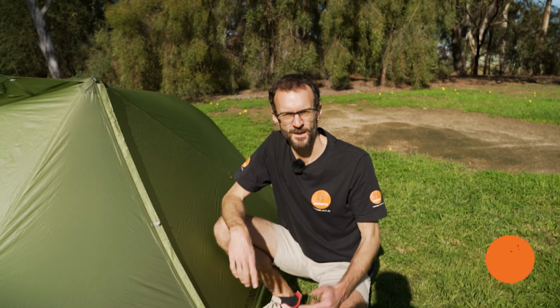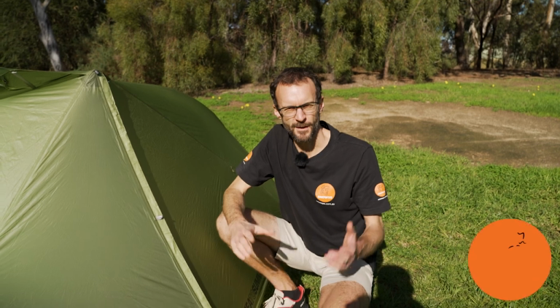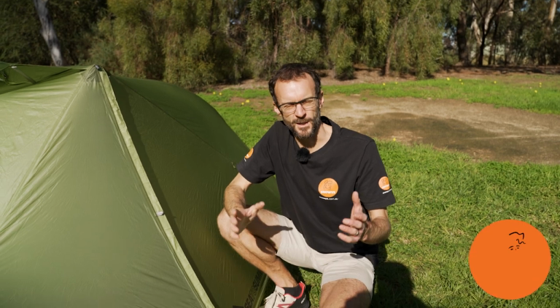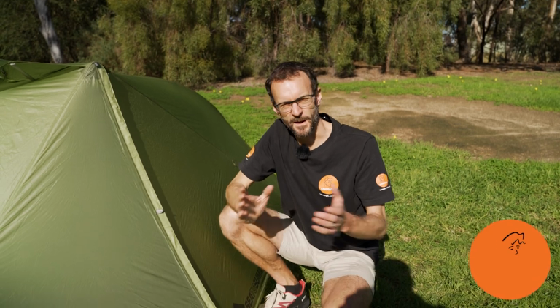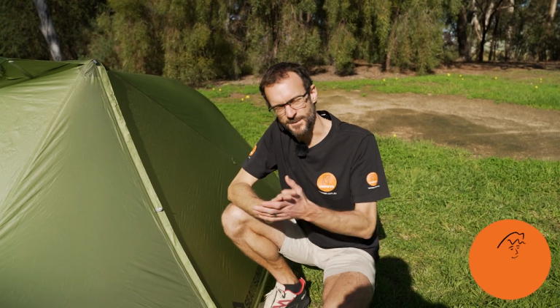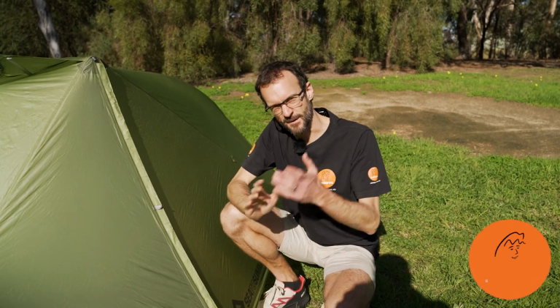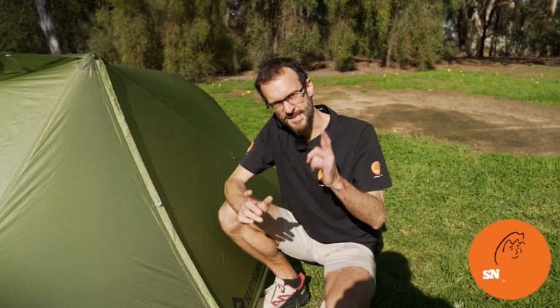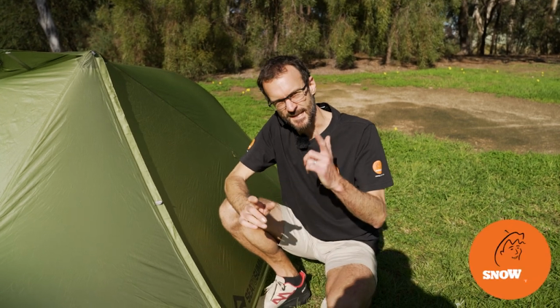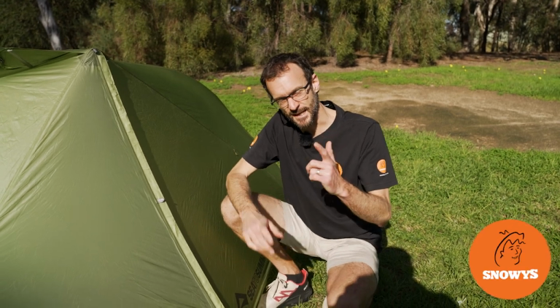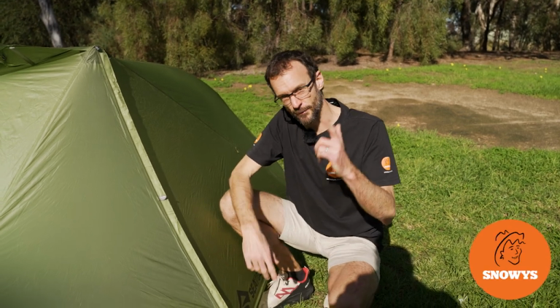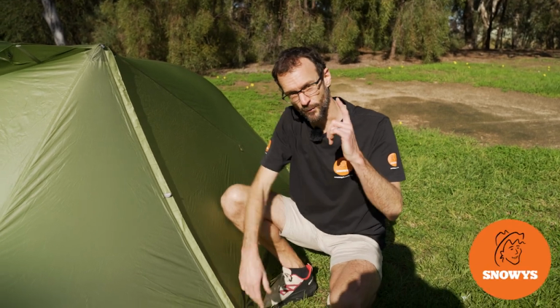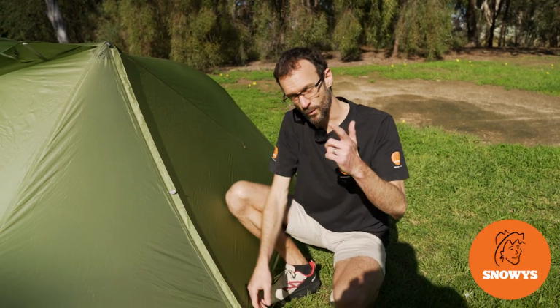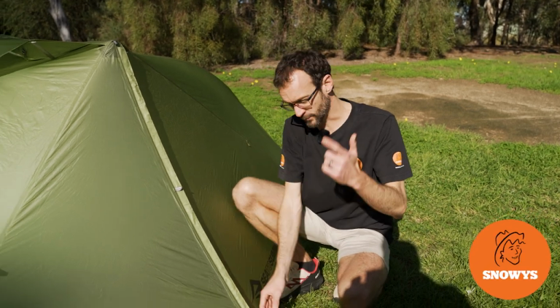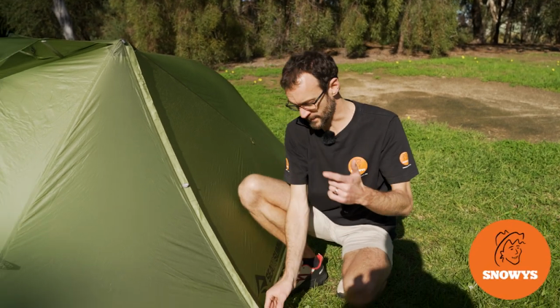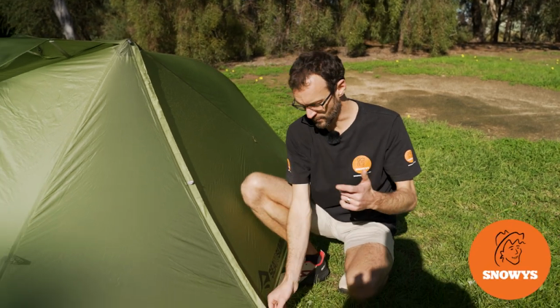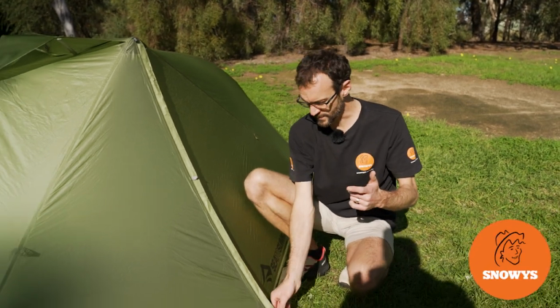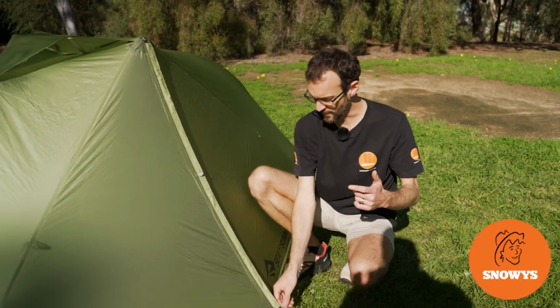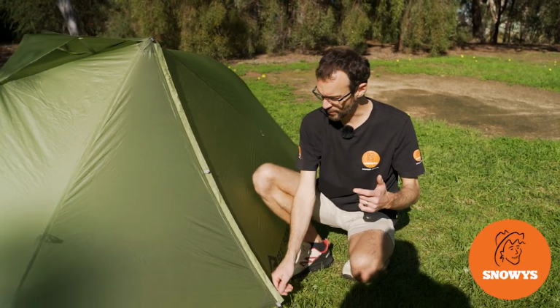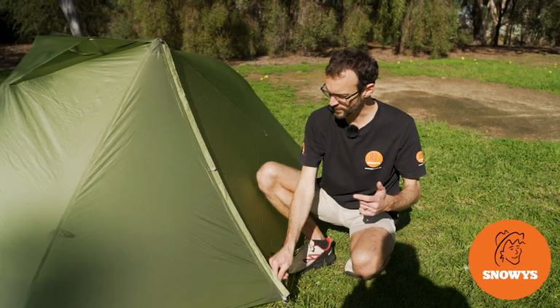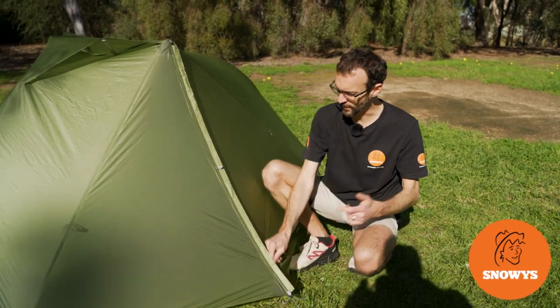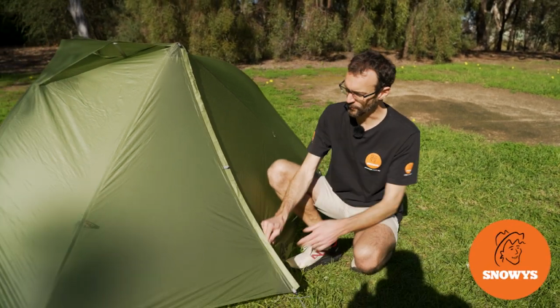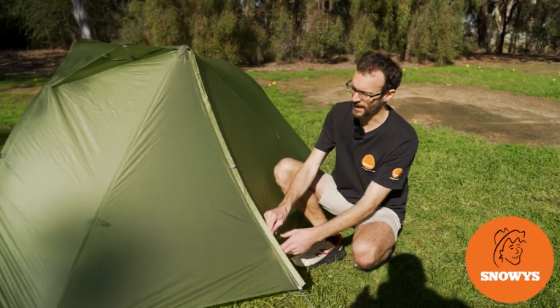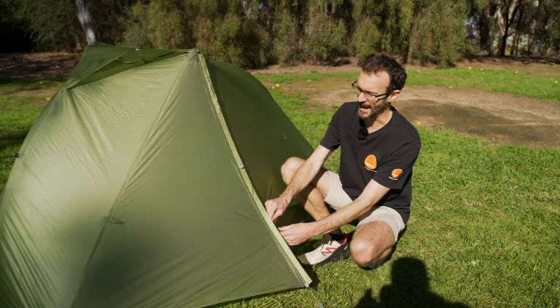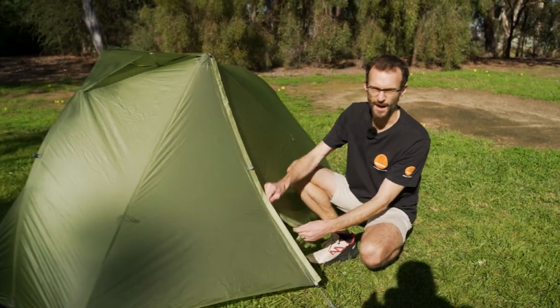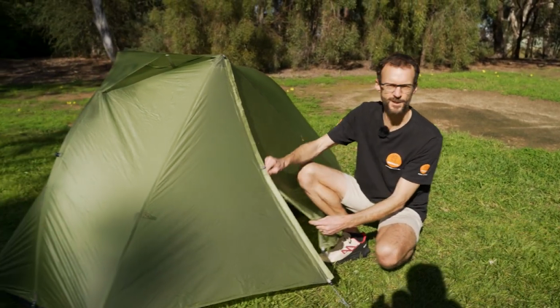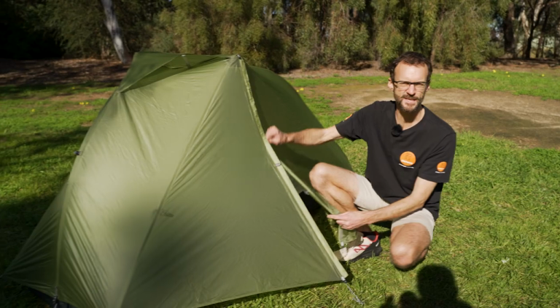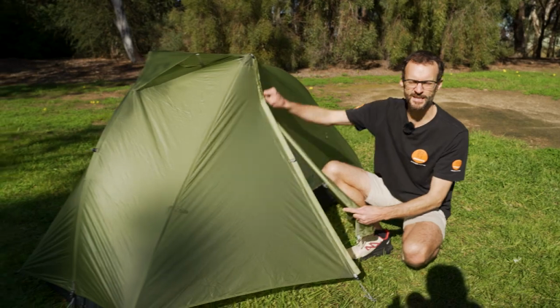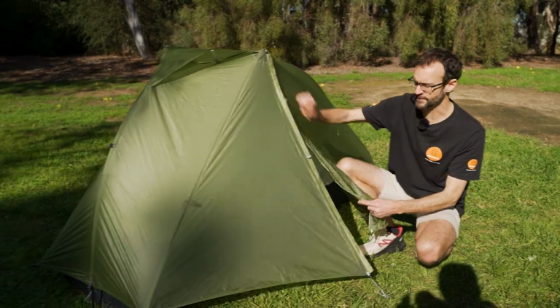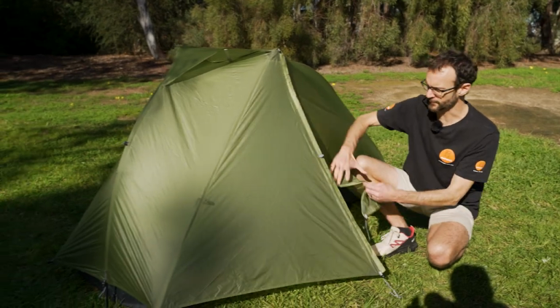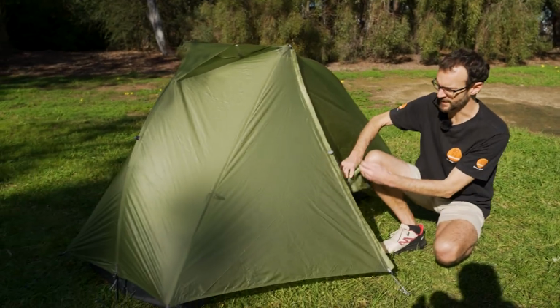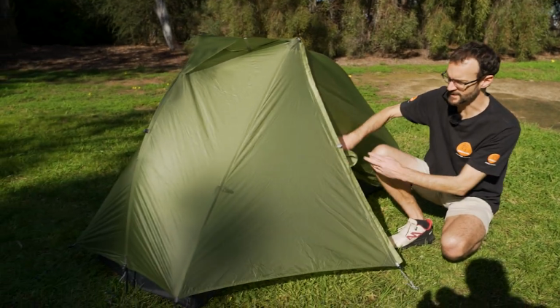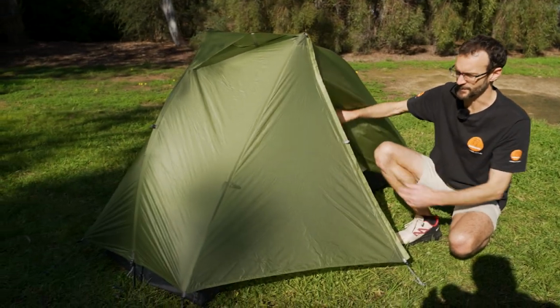Hi folks, Ben from Salis today, taking you for a walkthrough of these awesome ultra lightweight Alto tents from Cedar Summit.